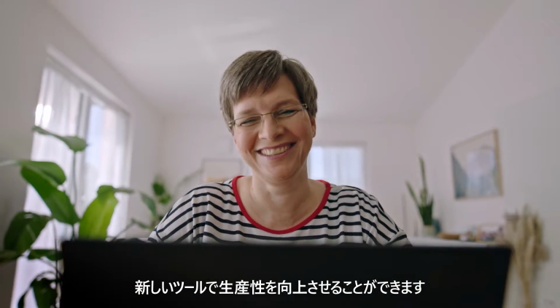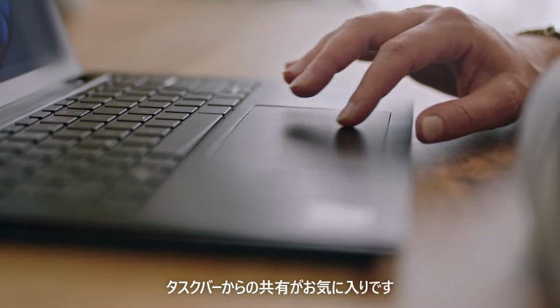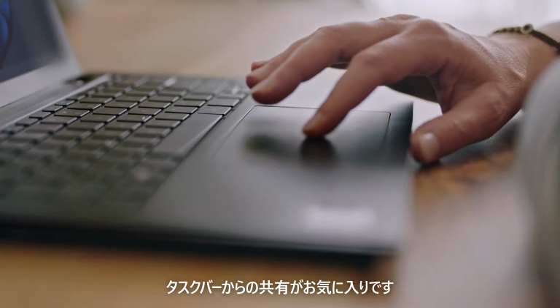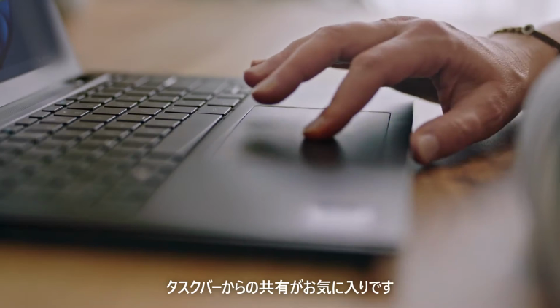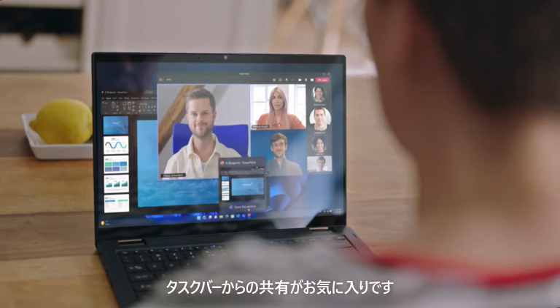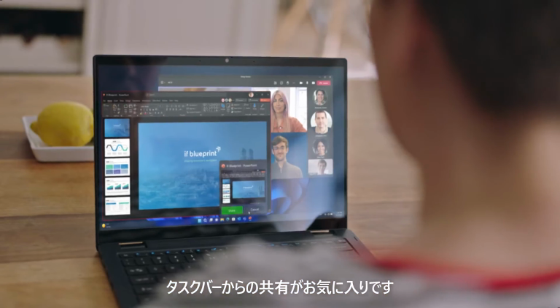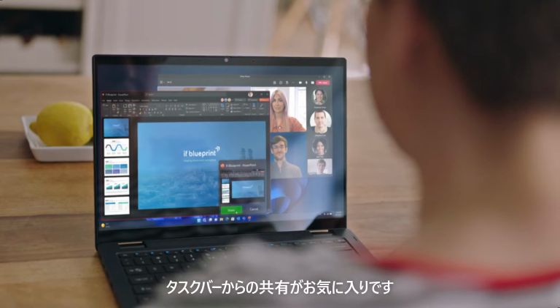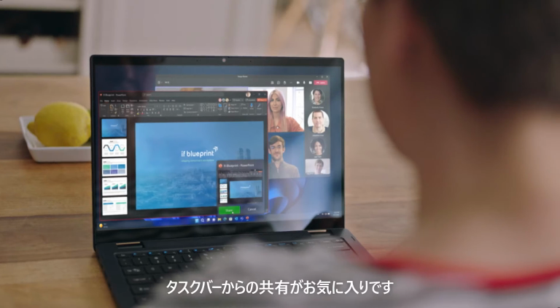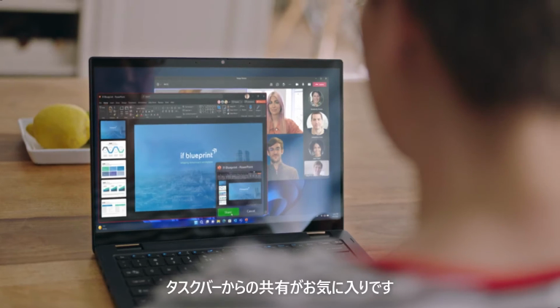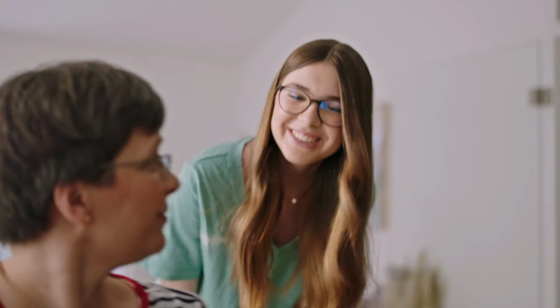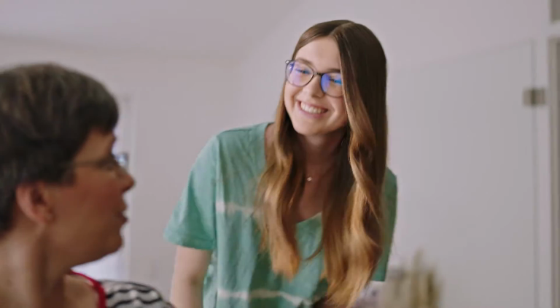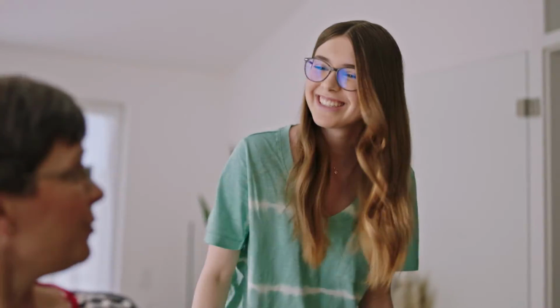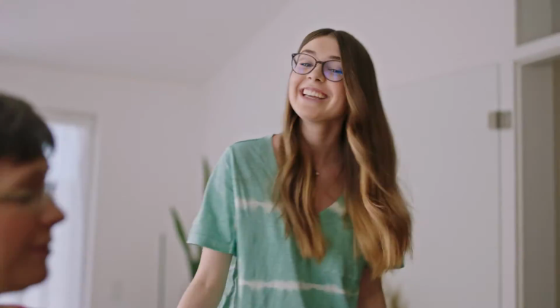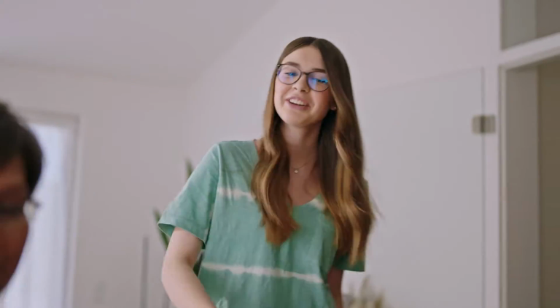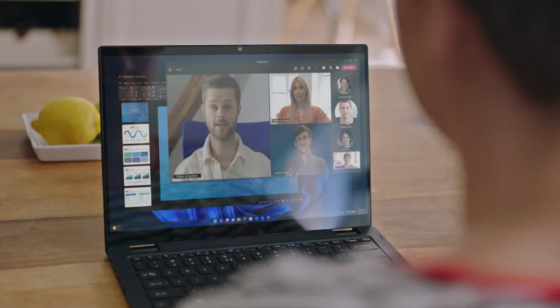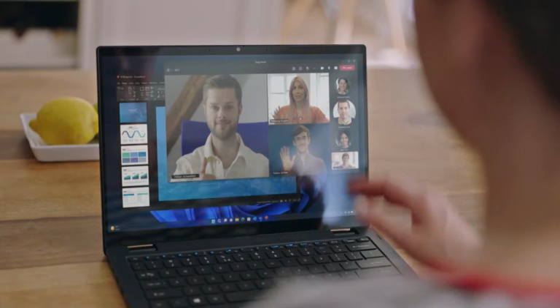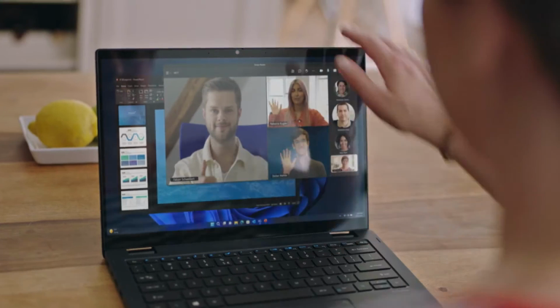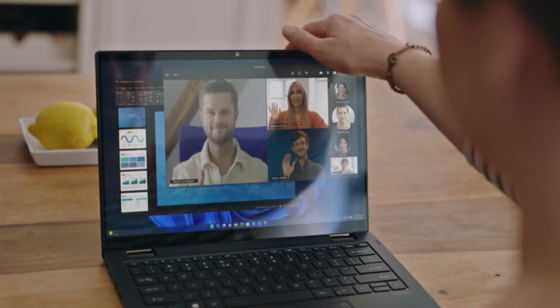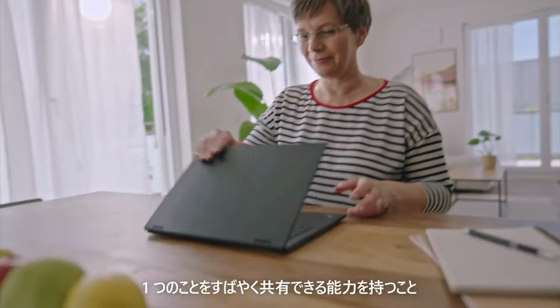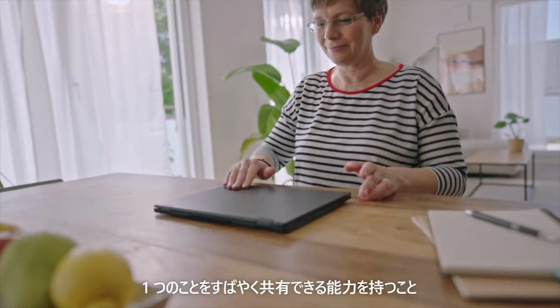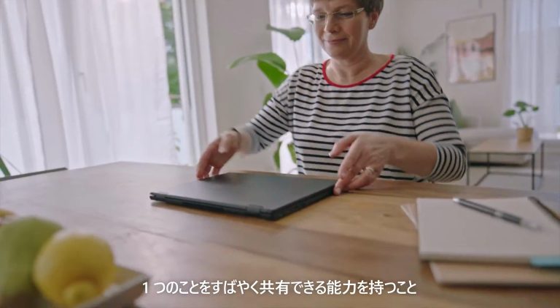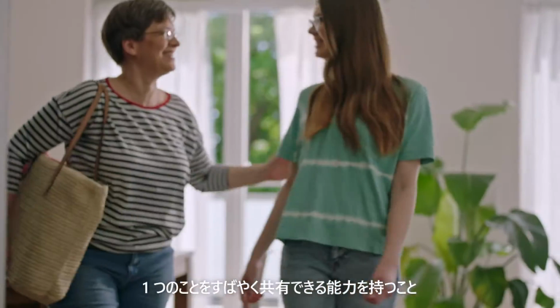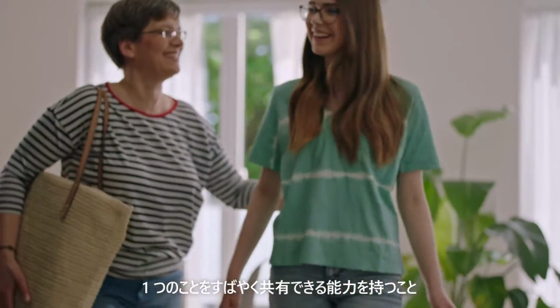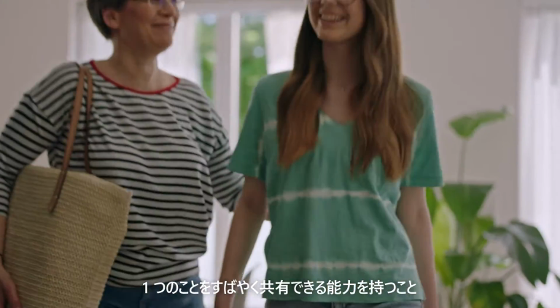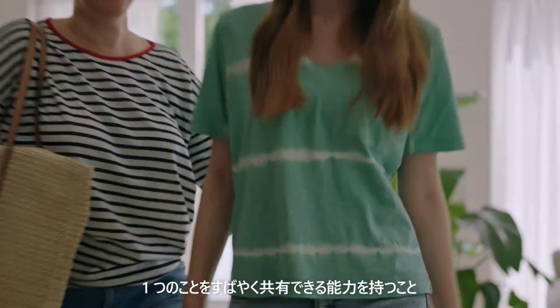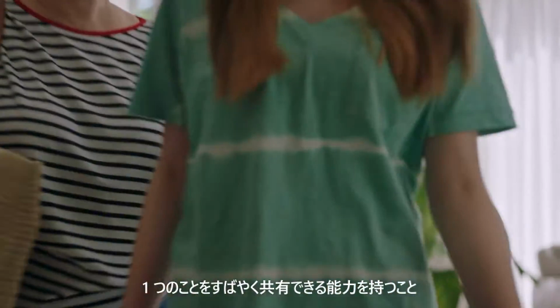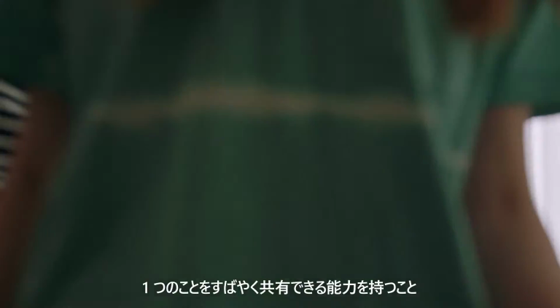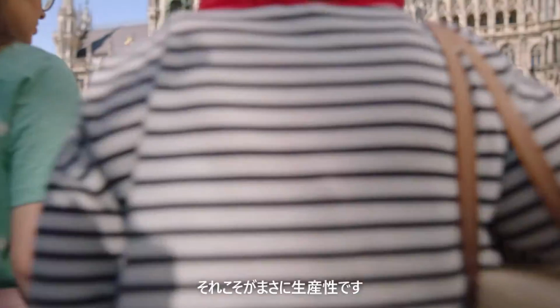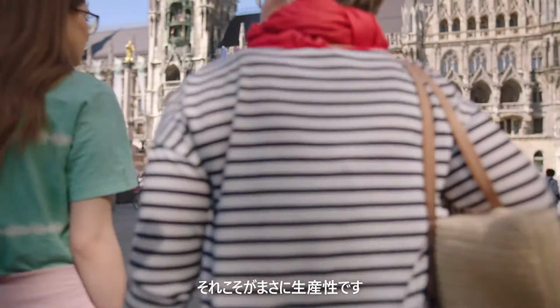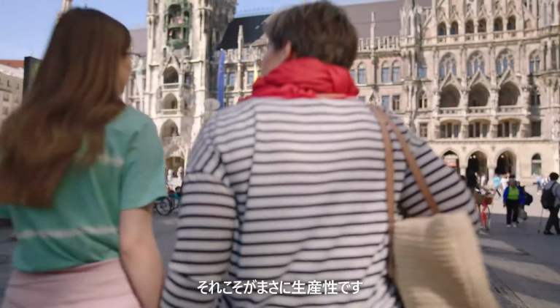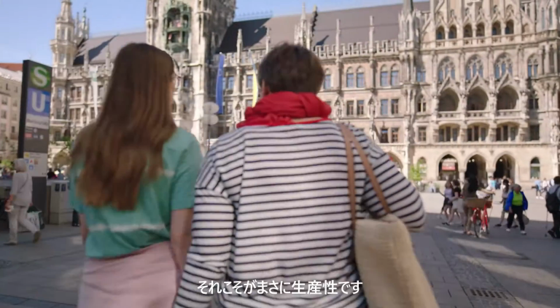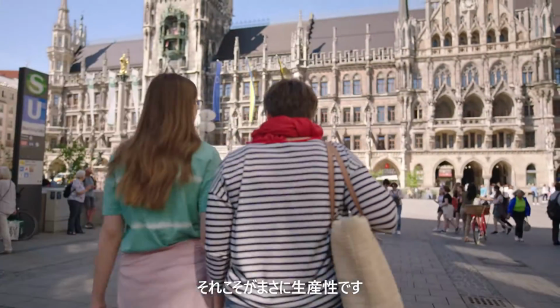I love Share from Taskbar. To have the ability to share one thing quickly — now that's productivity.